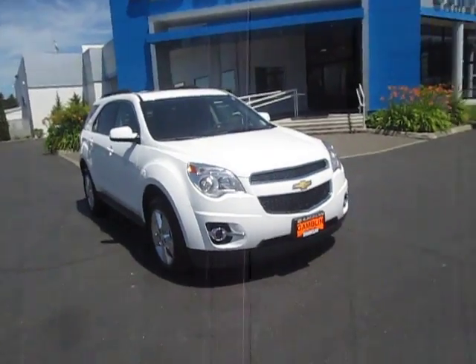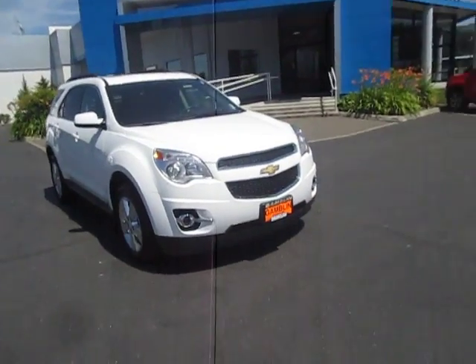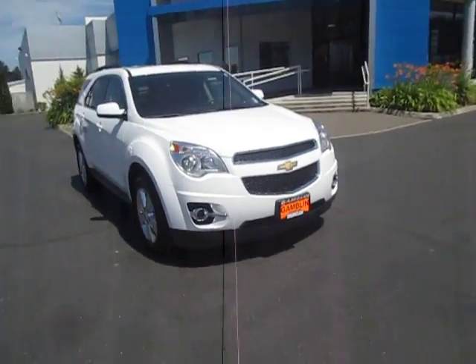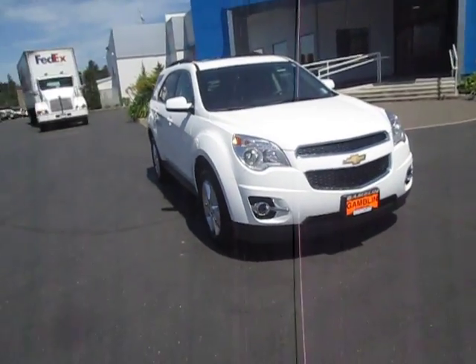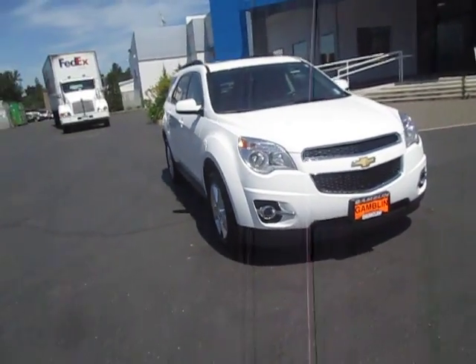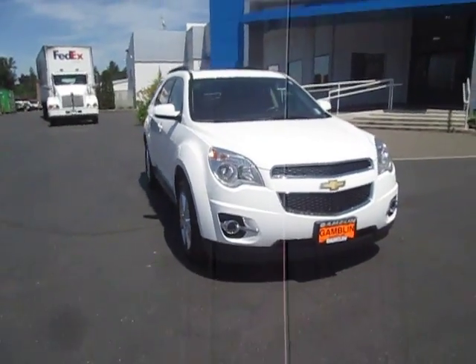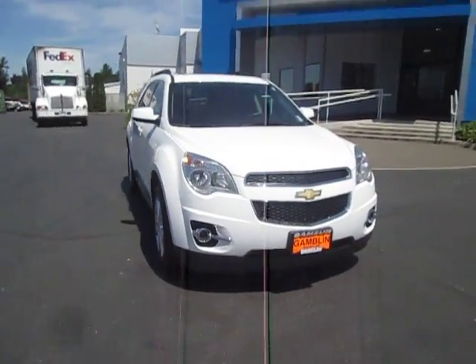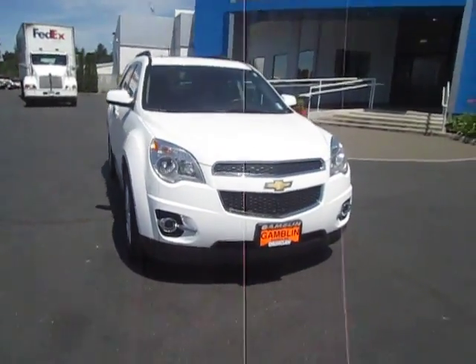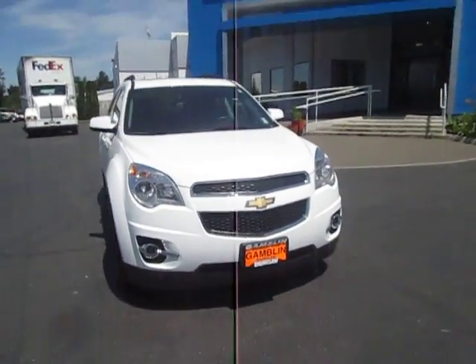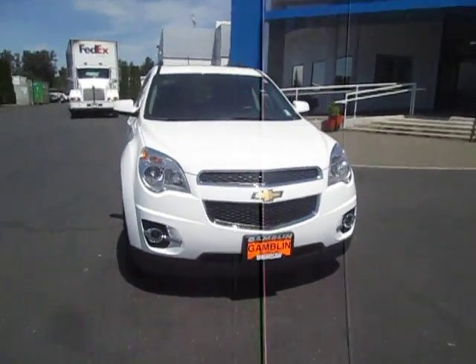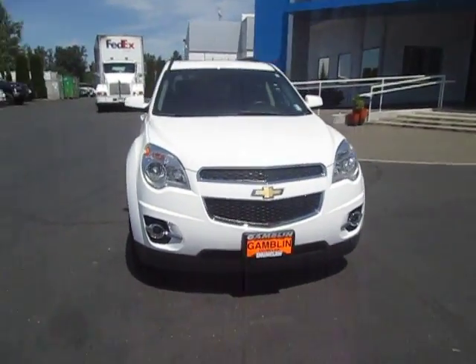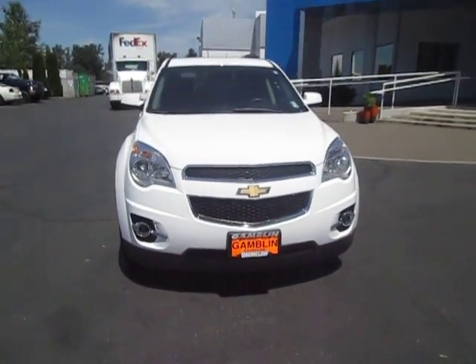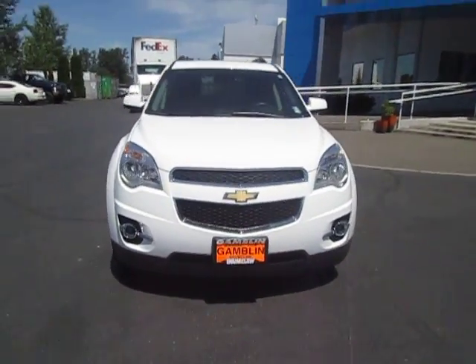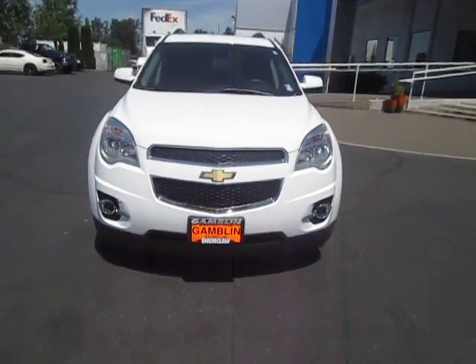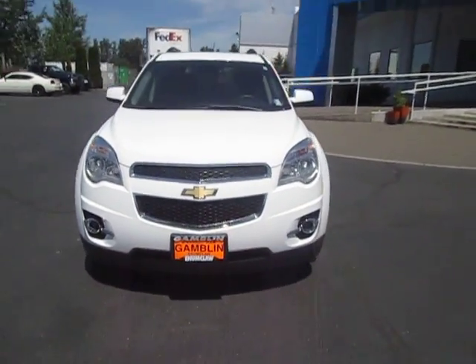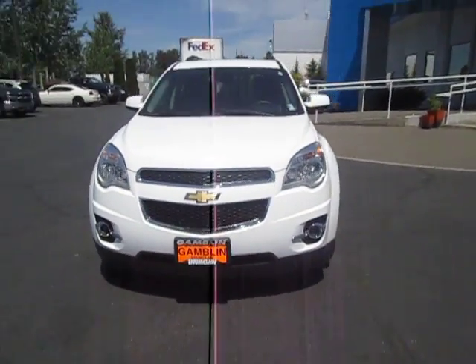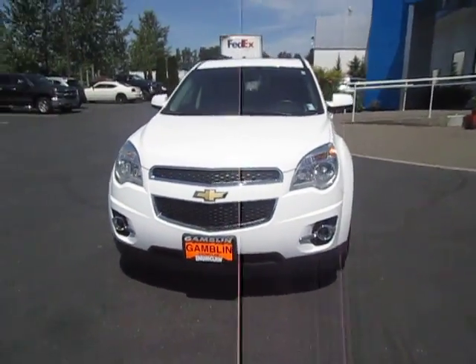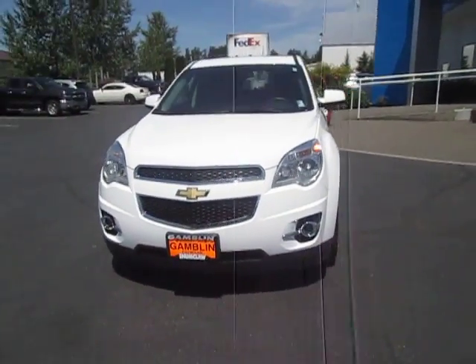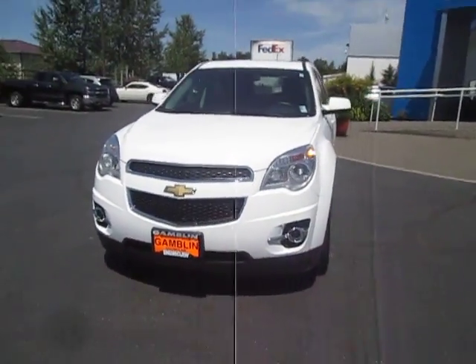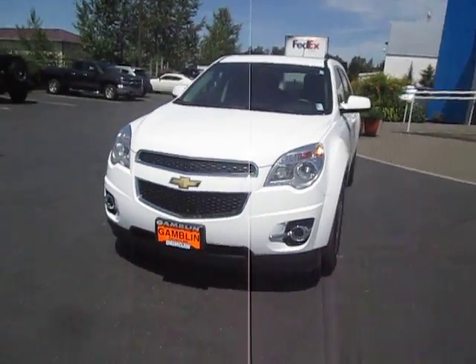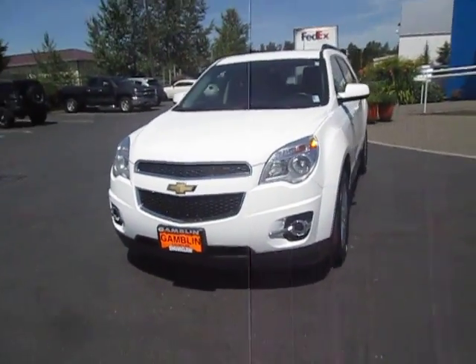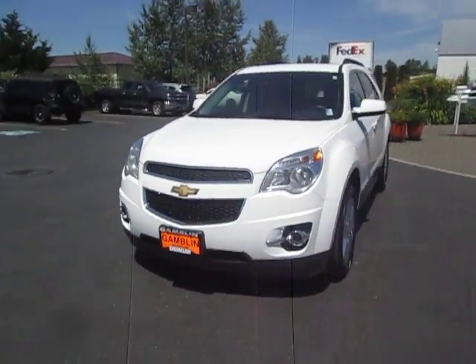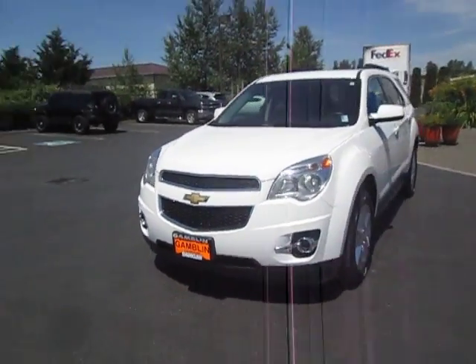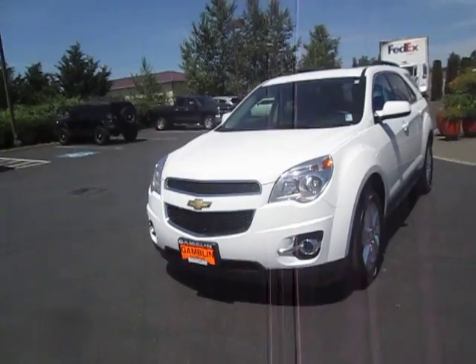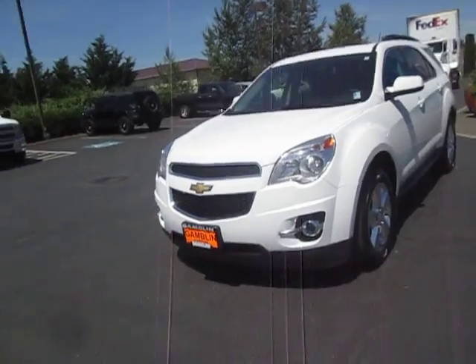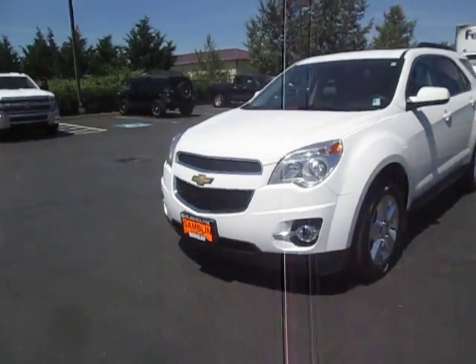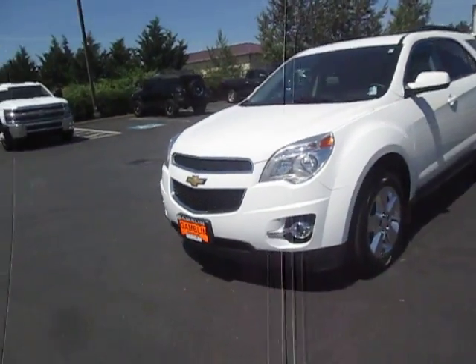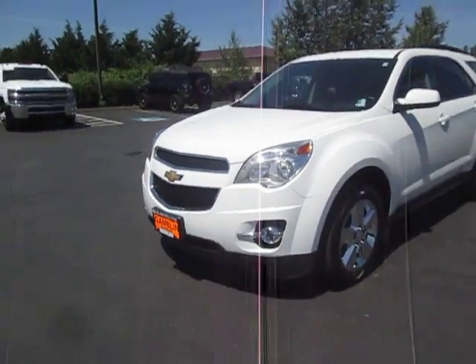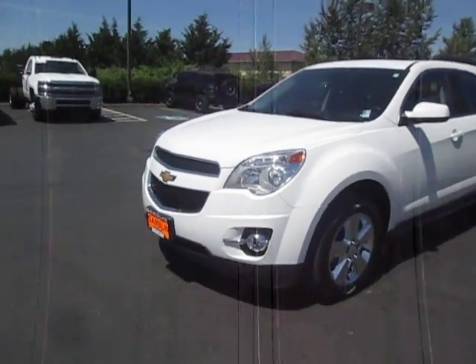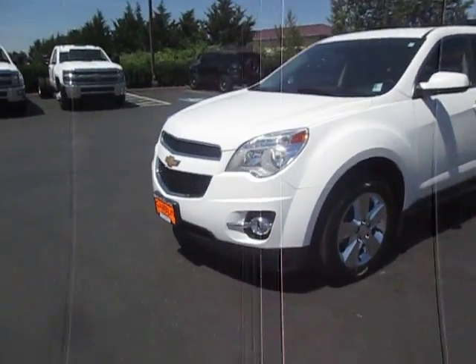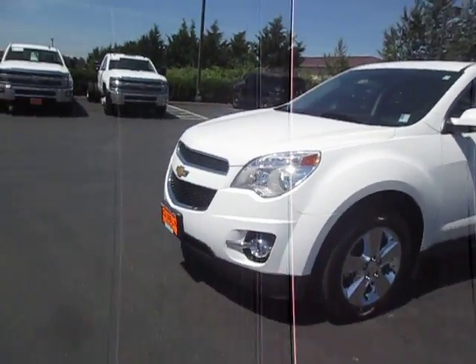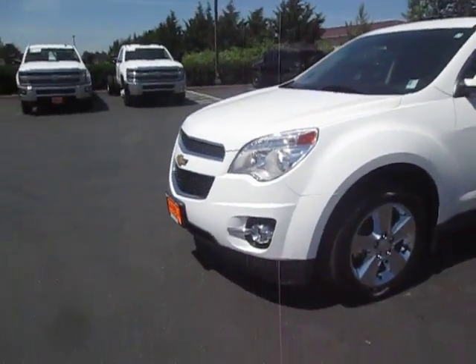Hey guys, Andy here with Arcandlin Motors, here to tell you guys about our 2013 Chevrolet Equinox.